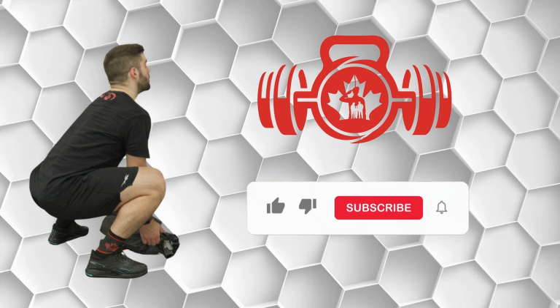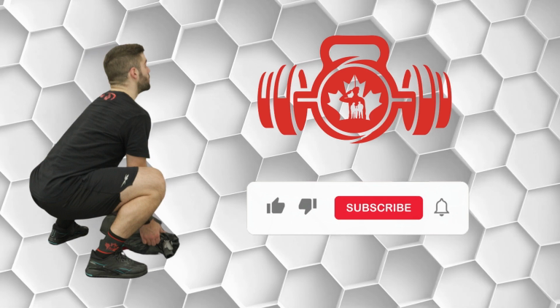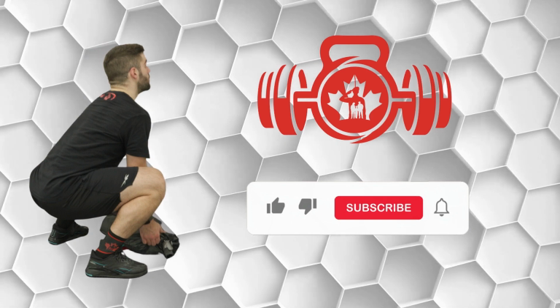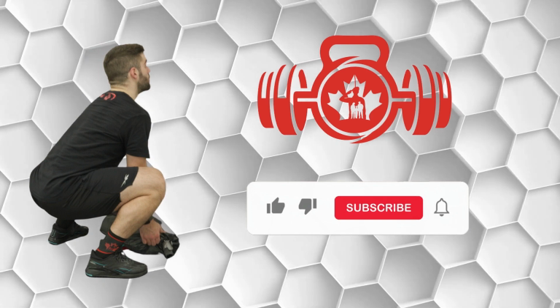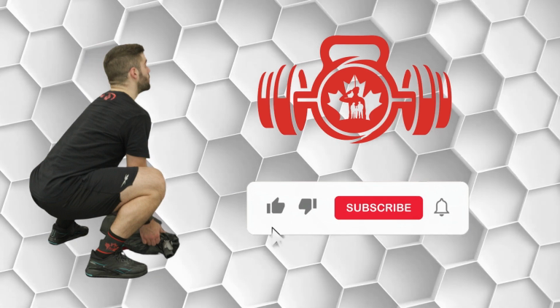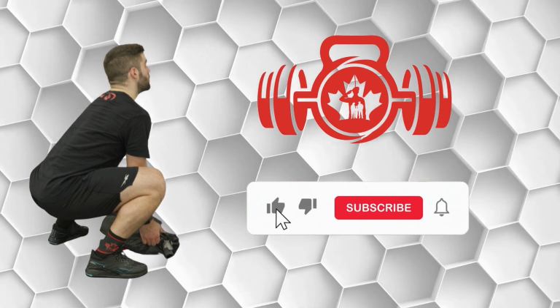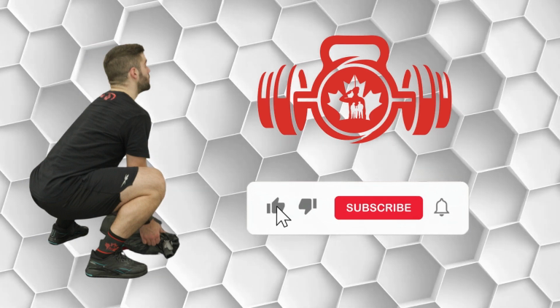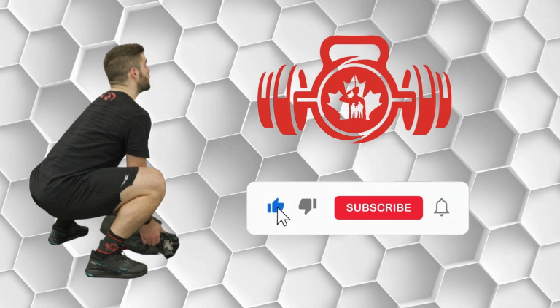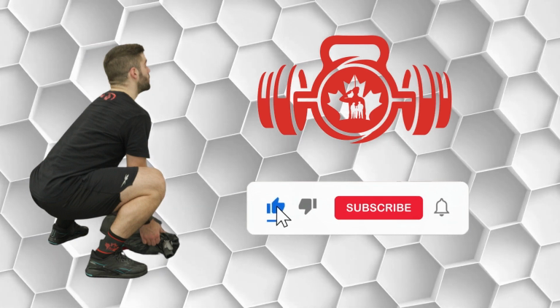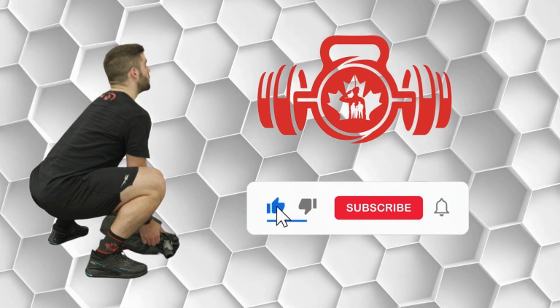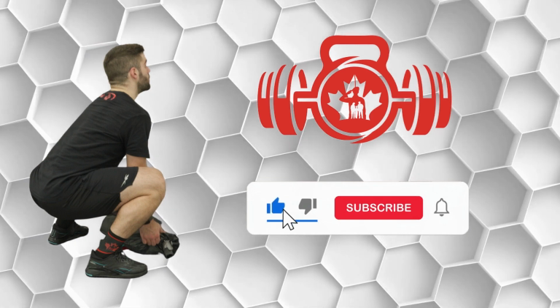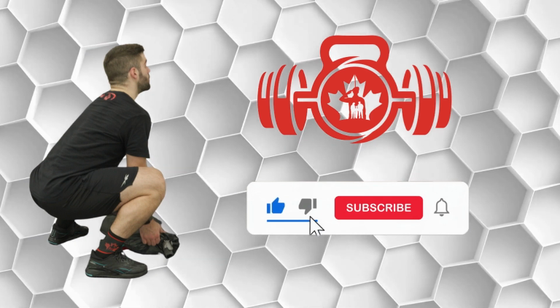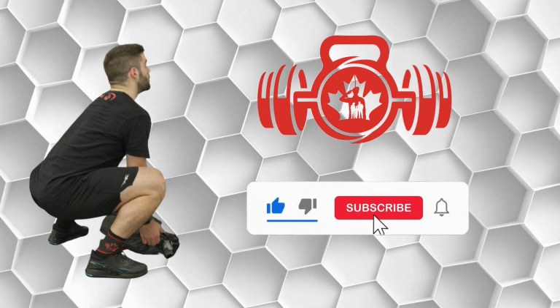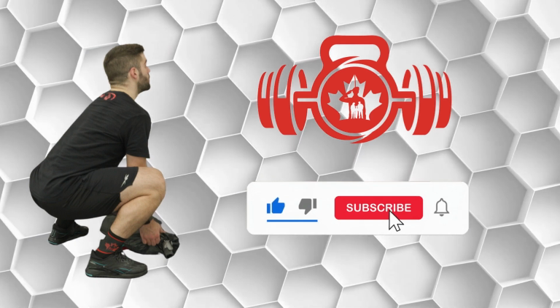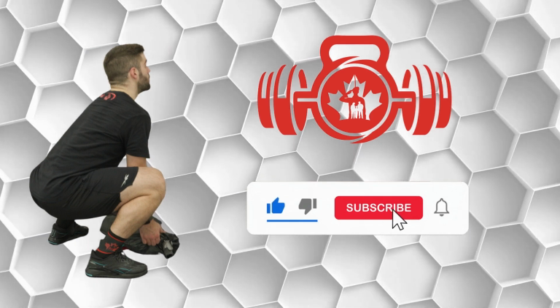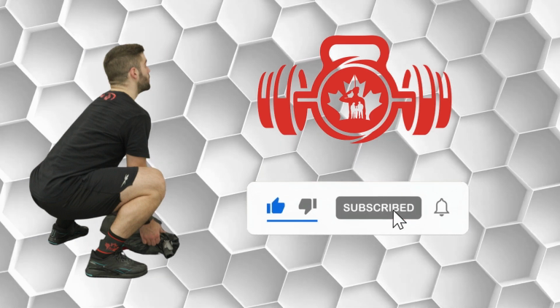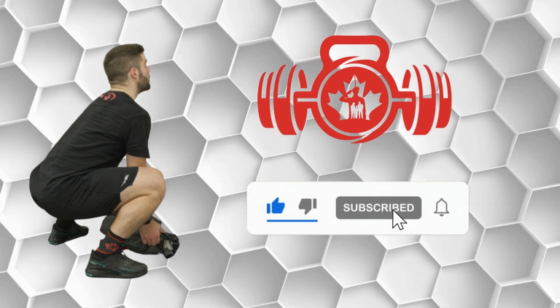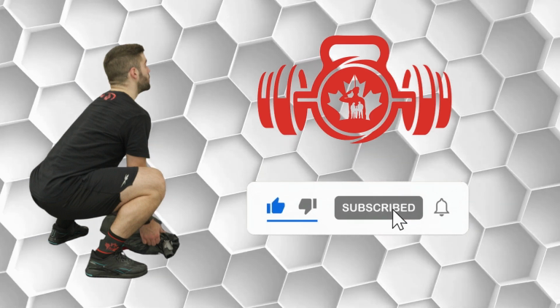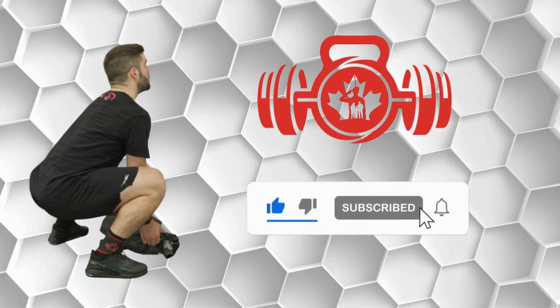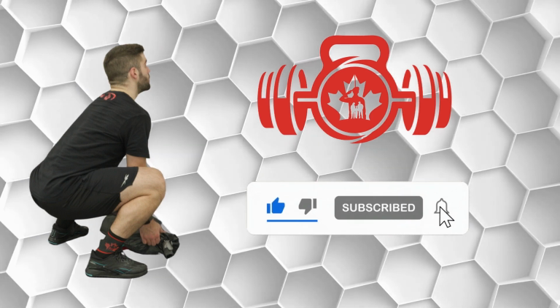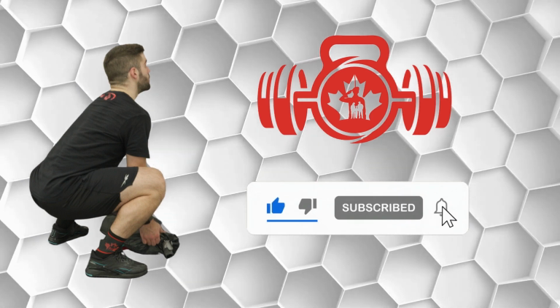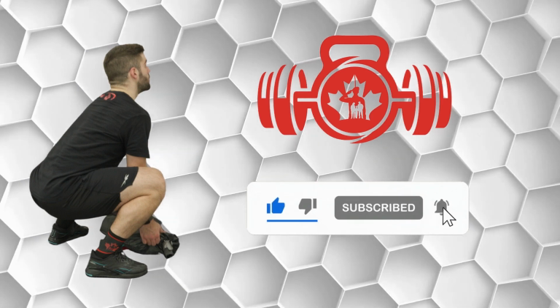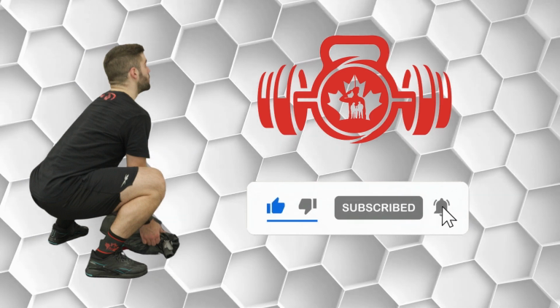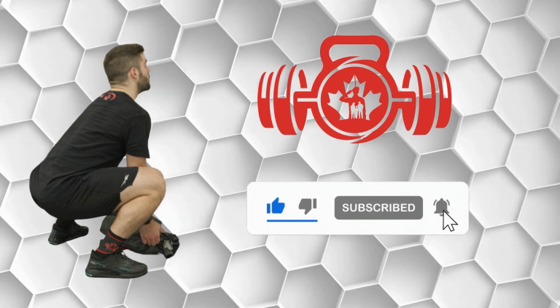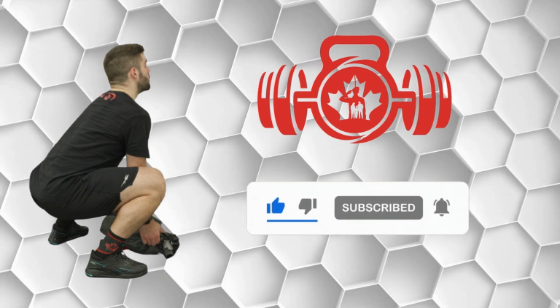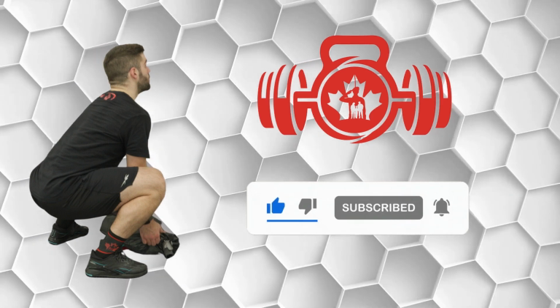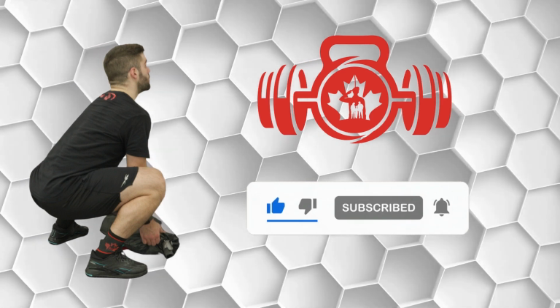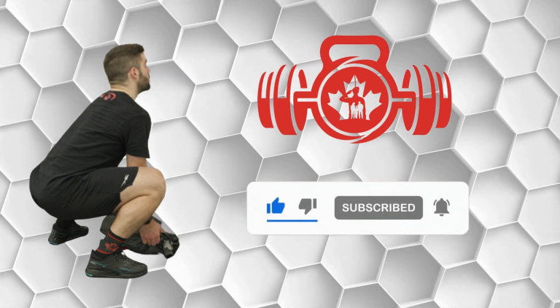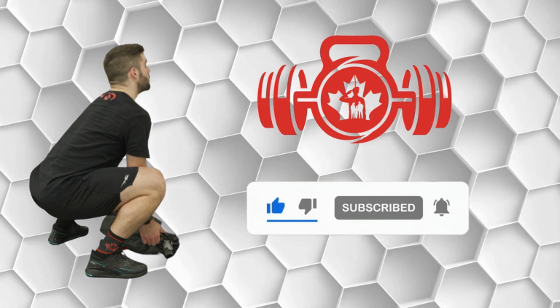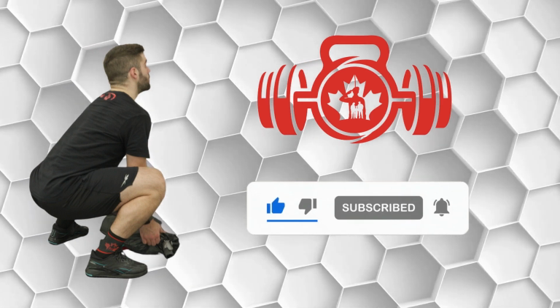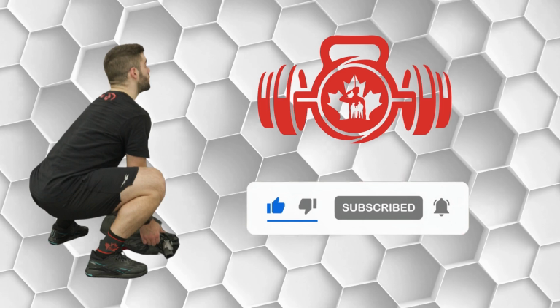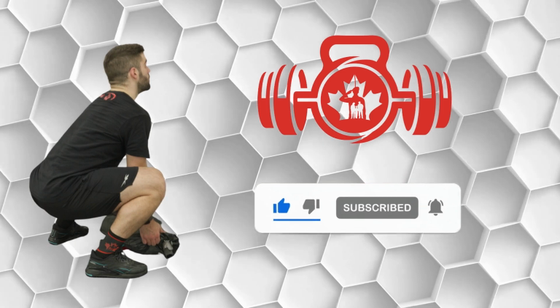Like this video and subscribe to our YouTube channel so you know exactly when new content is coming your way.